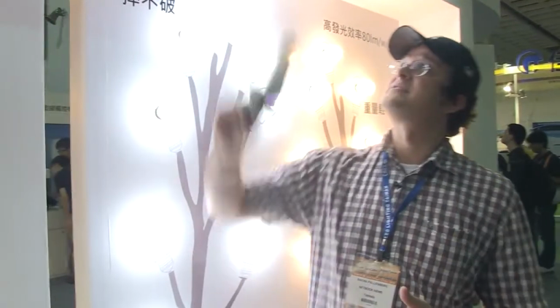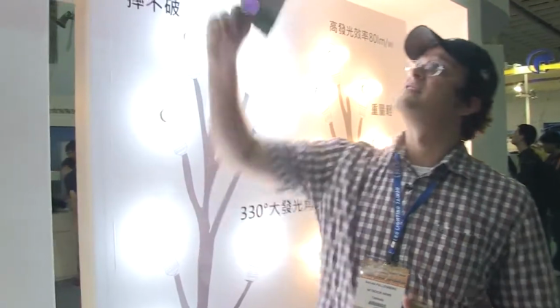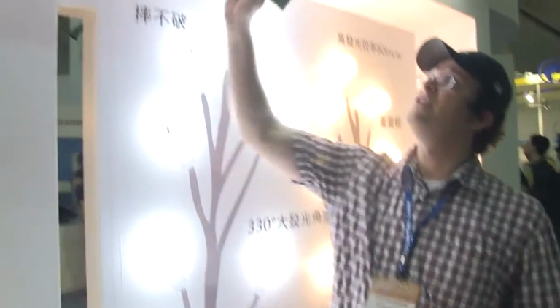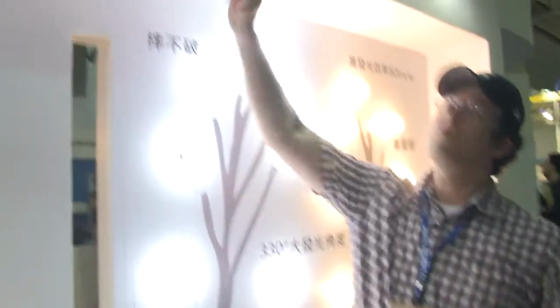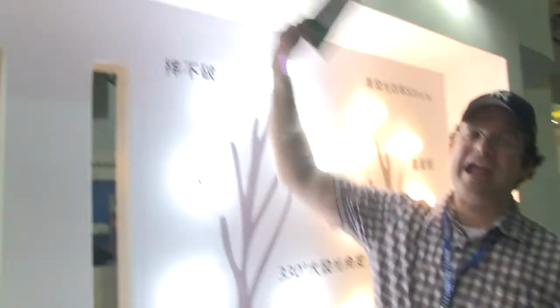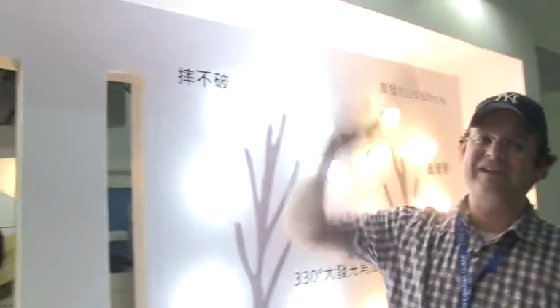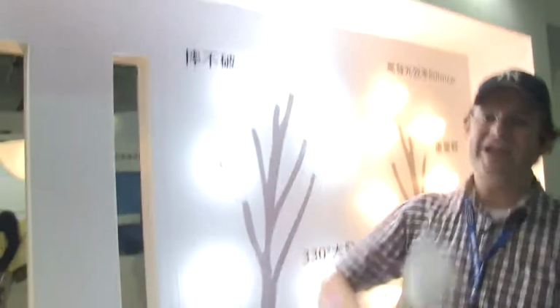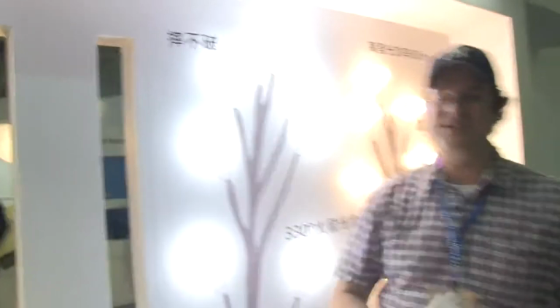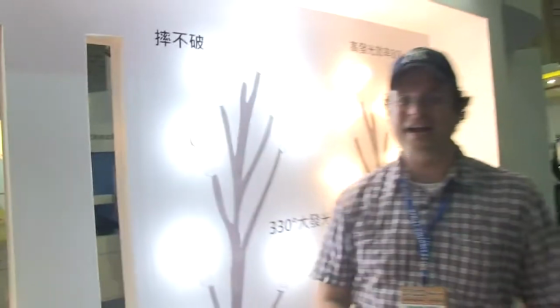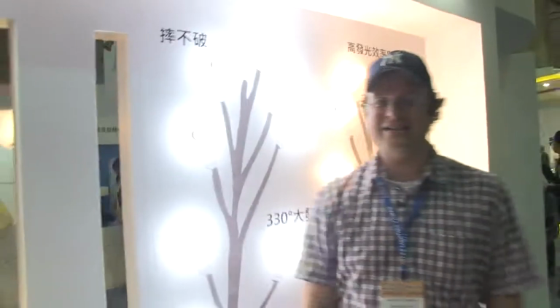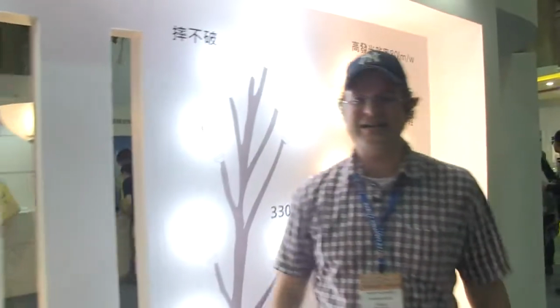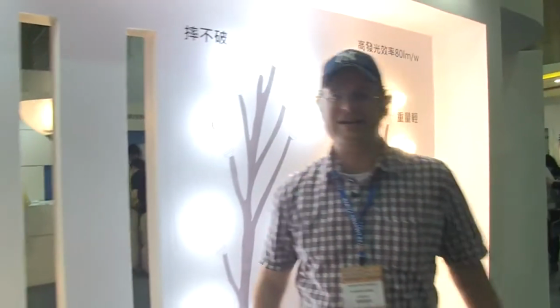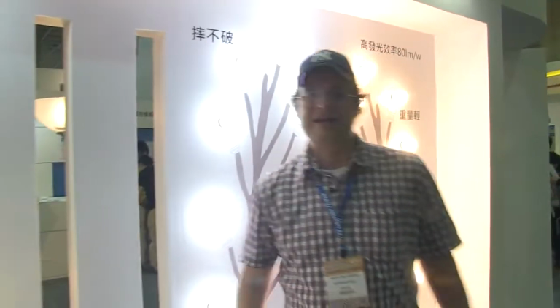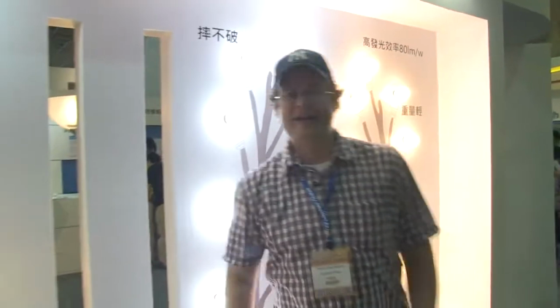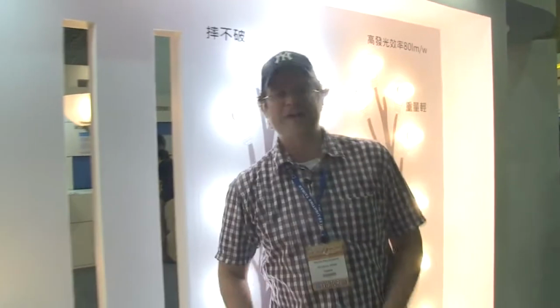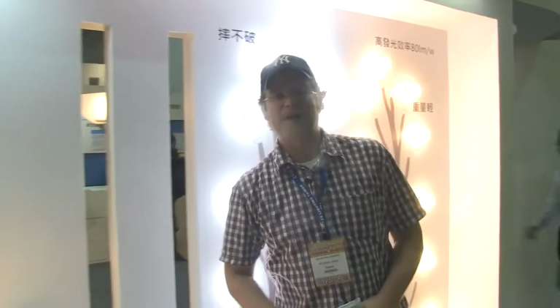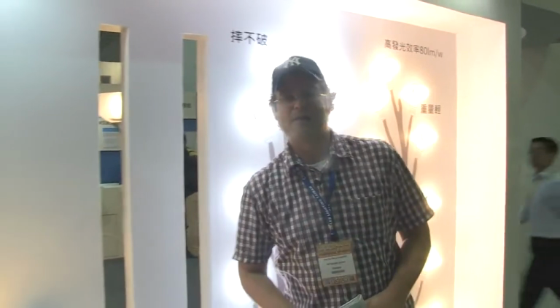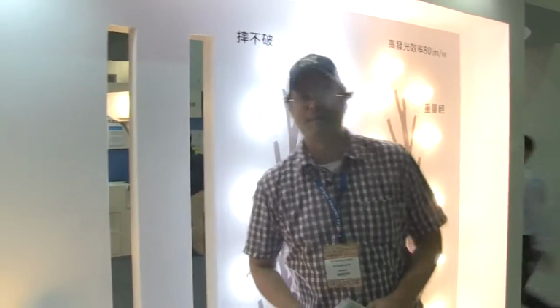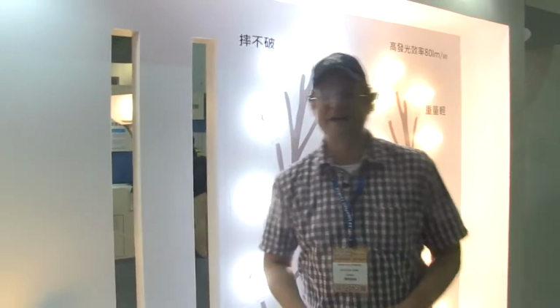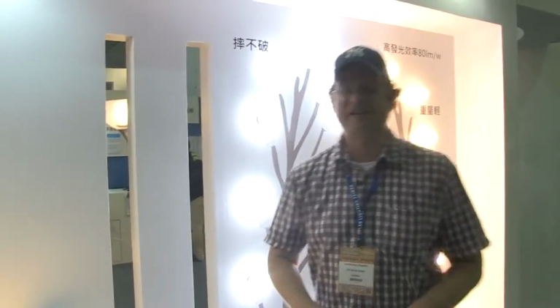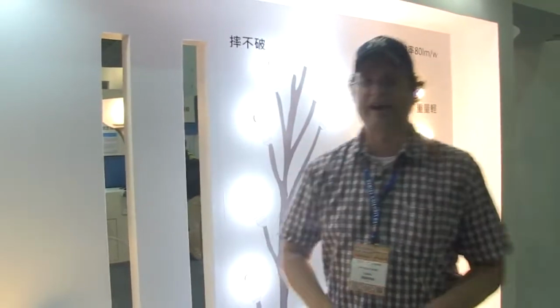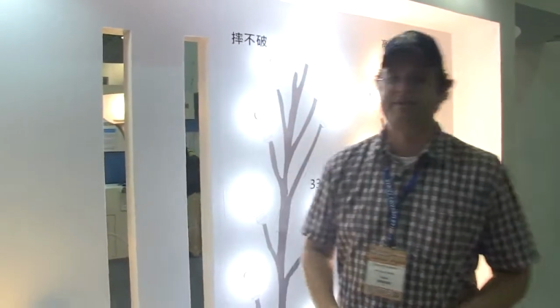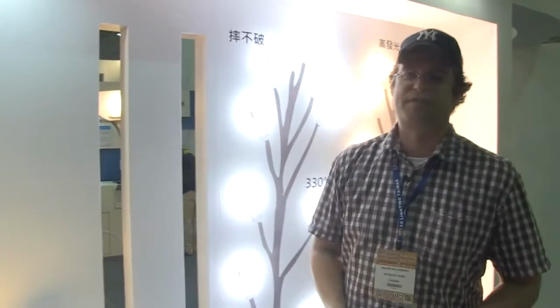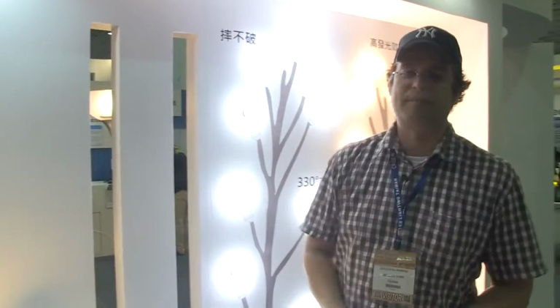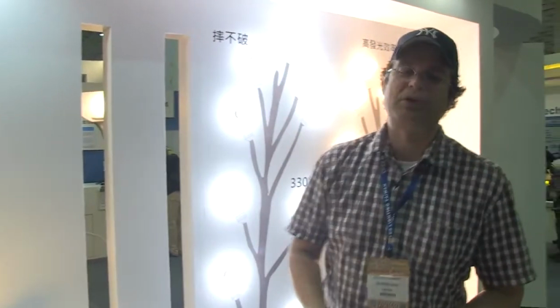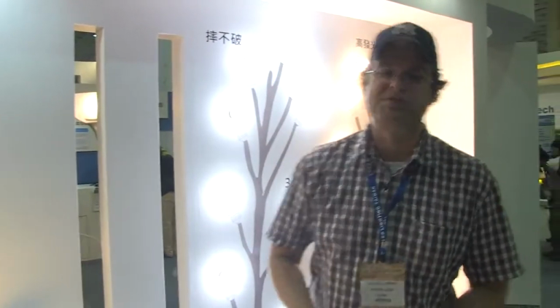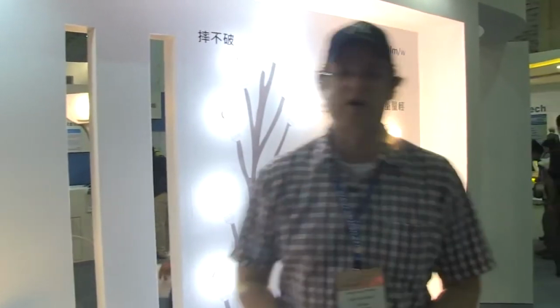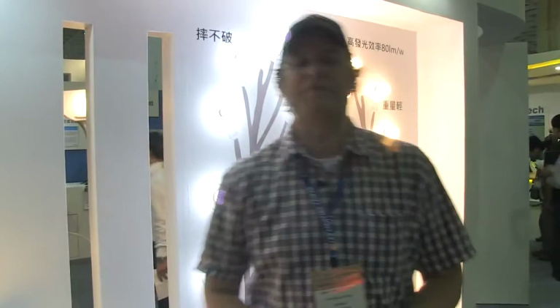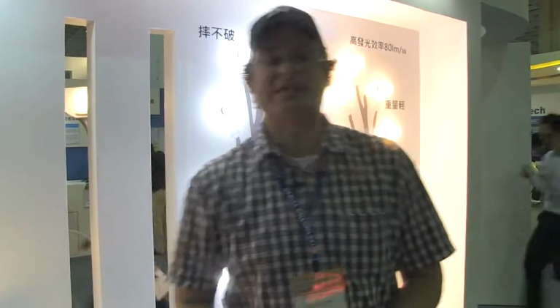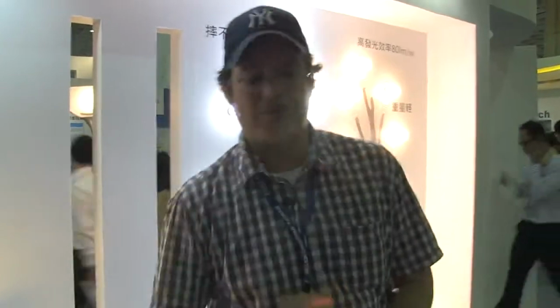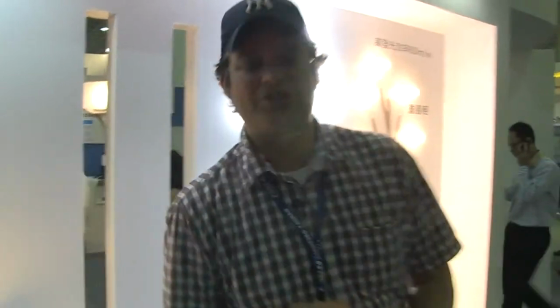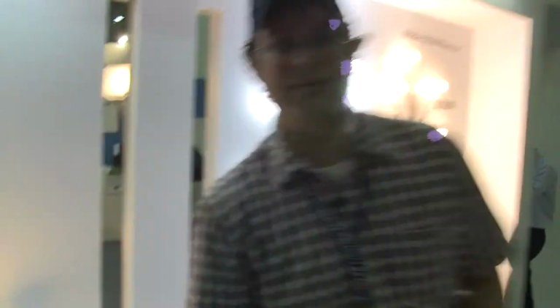That's the new A19 LED light bulb from ITRI. I'm Sascha from NETBOOKNEWS.com. Thanks for watching.